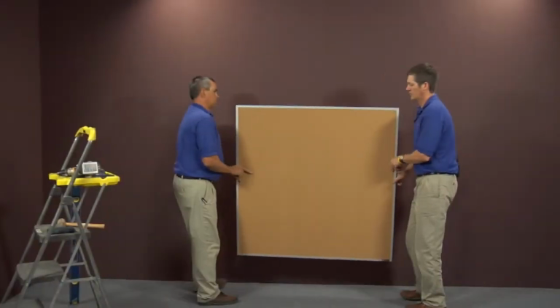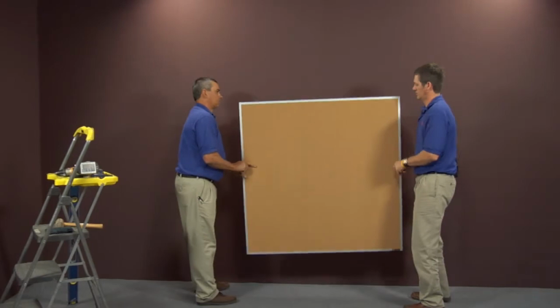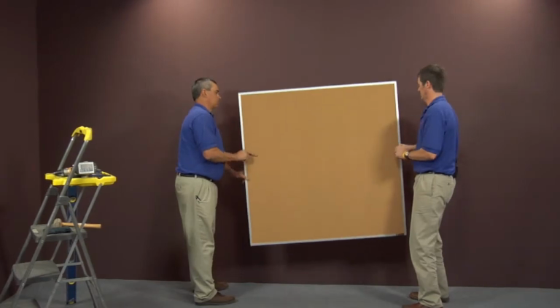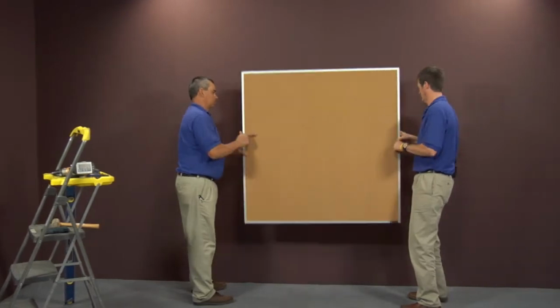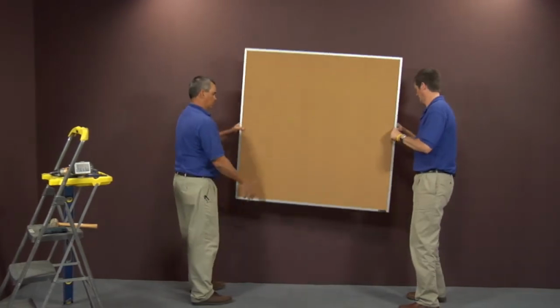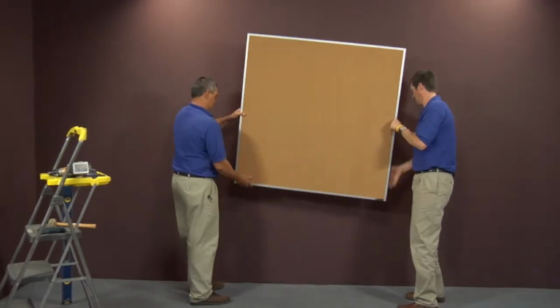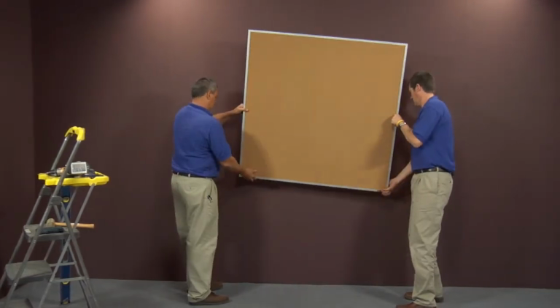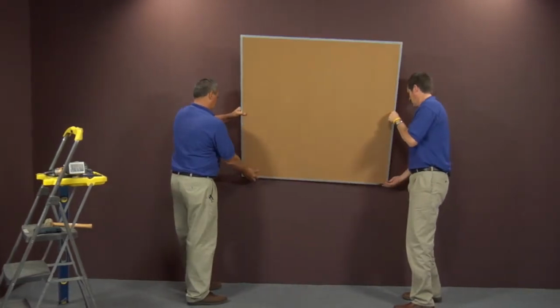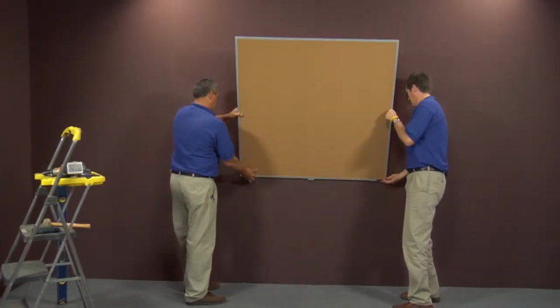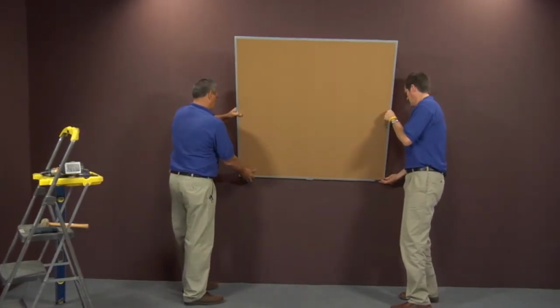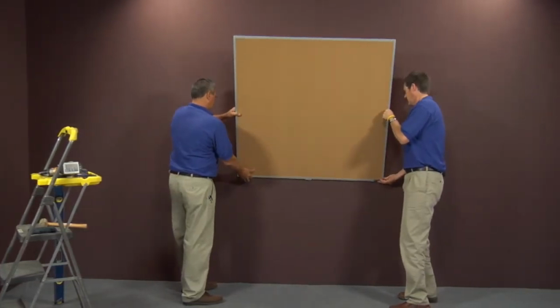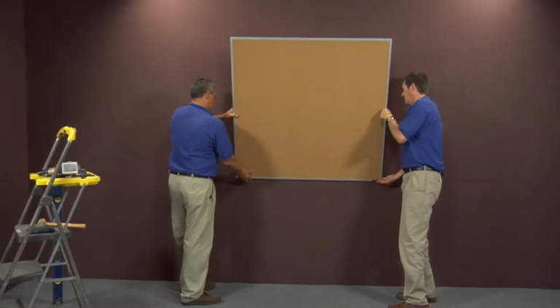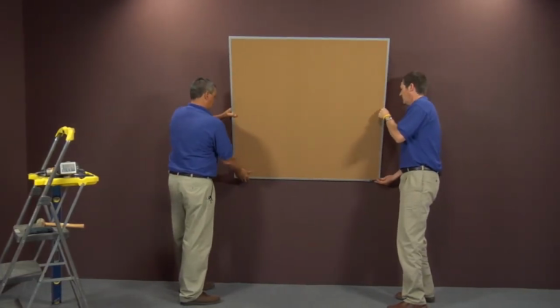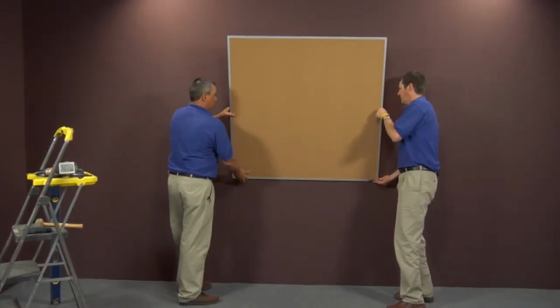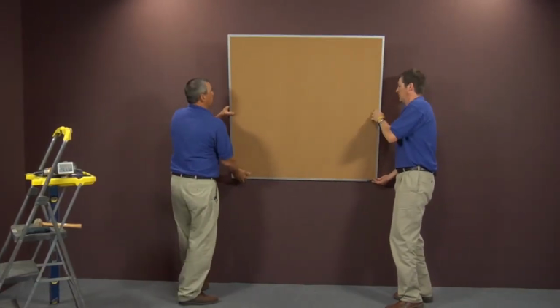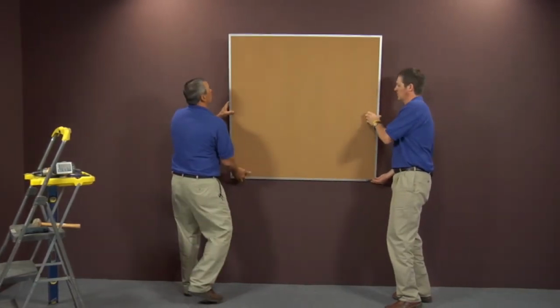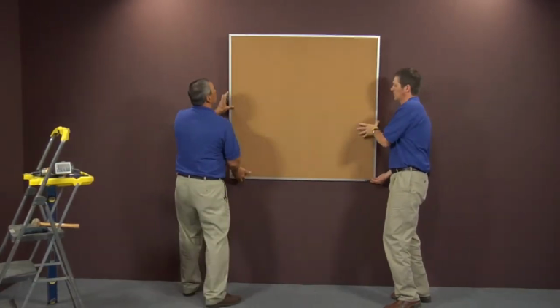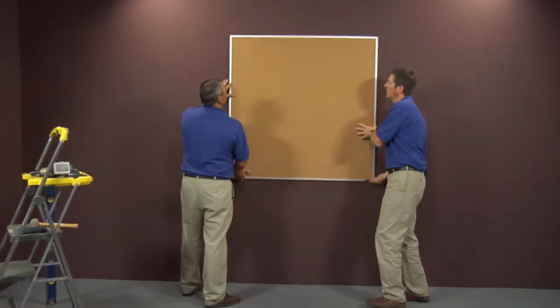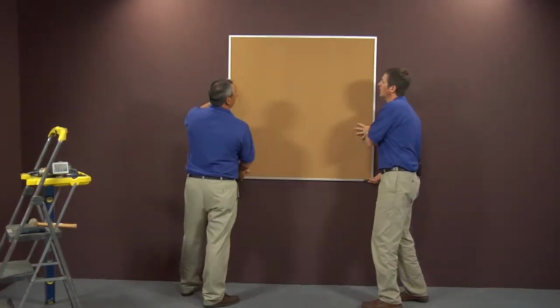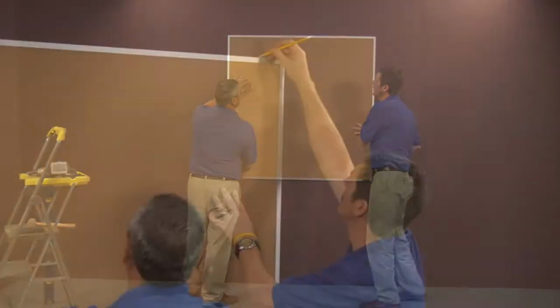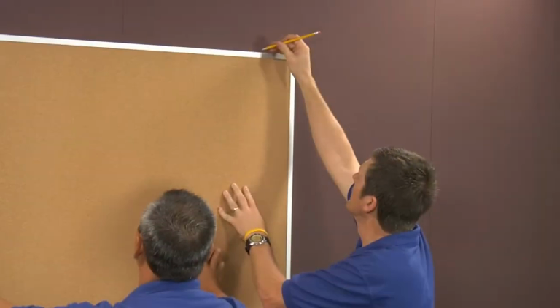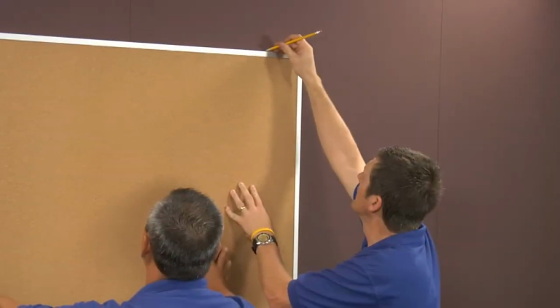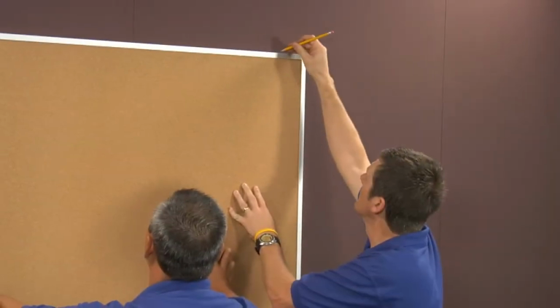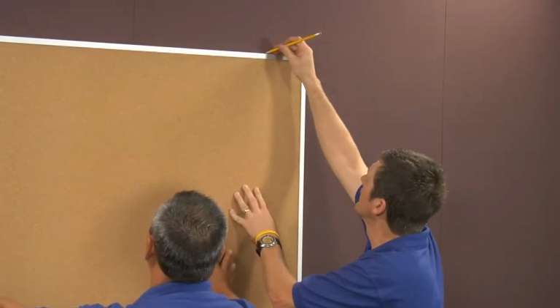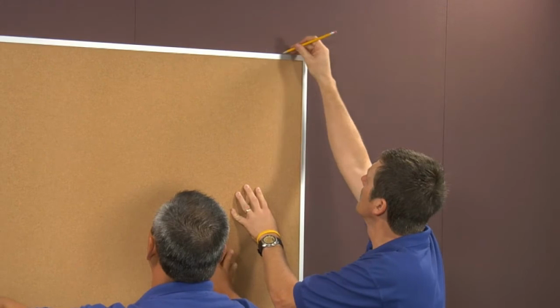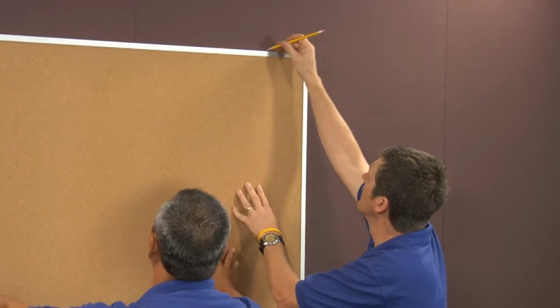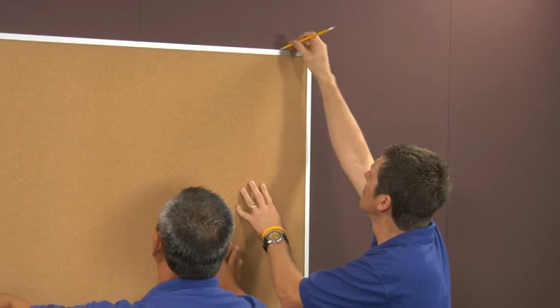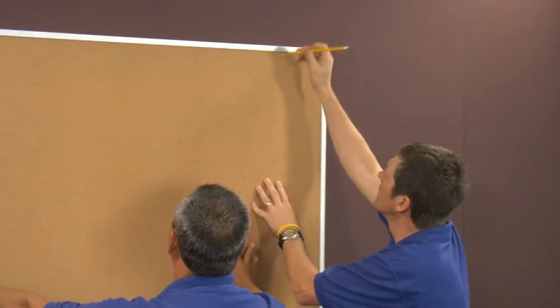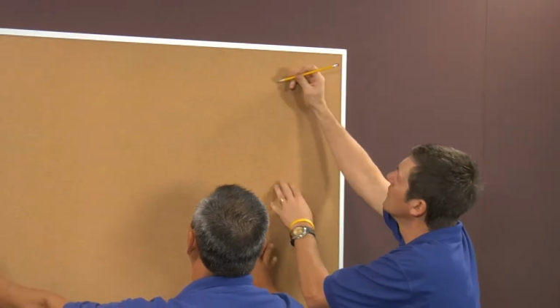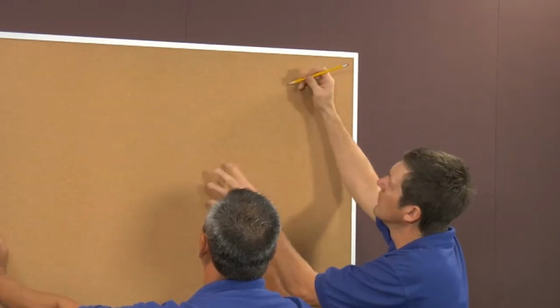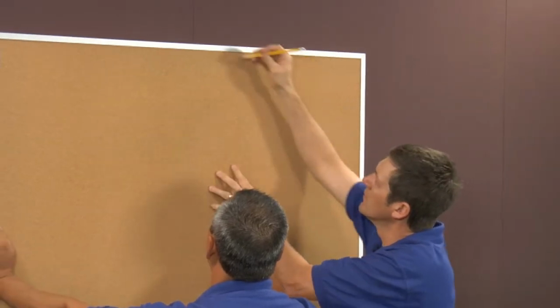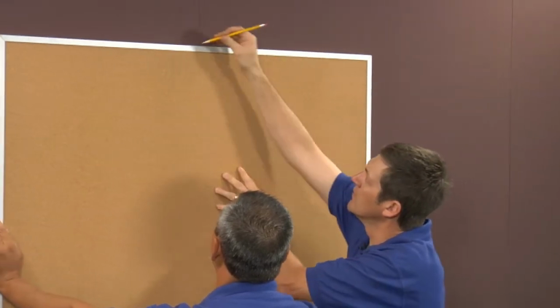After you have your clips installed, the next step is to set your board on top of your clips, then mark a line at the top of the board.